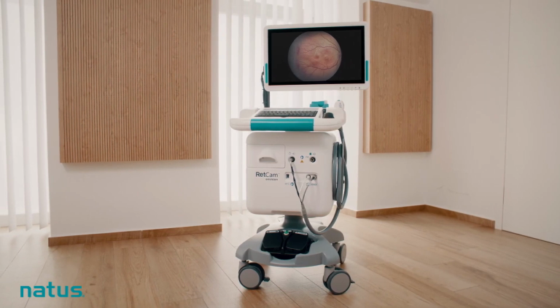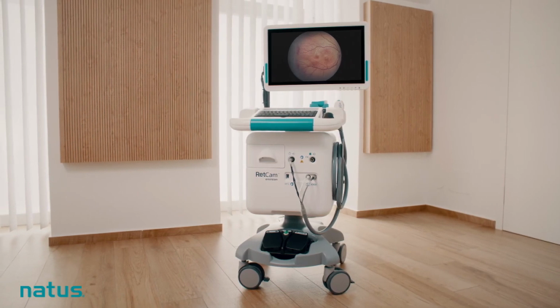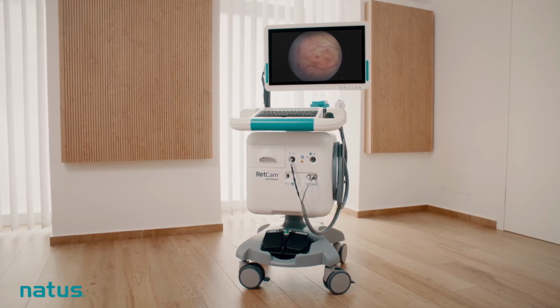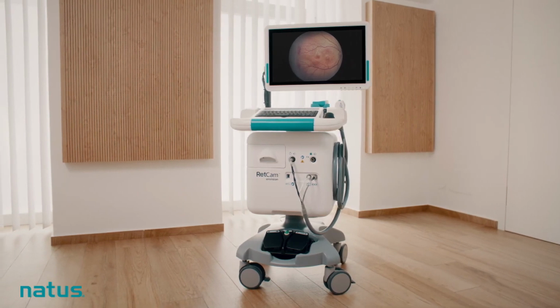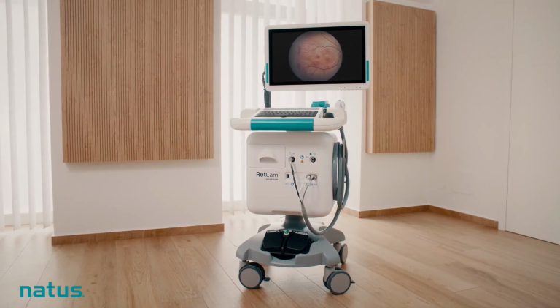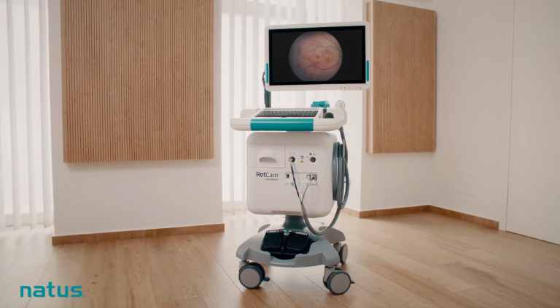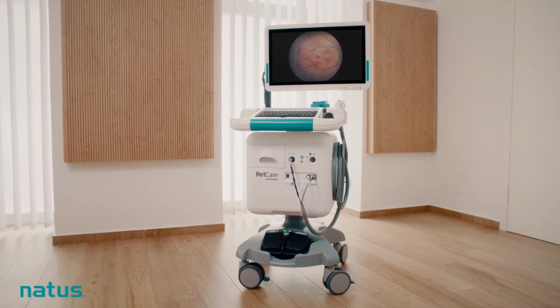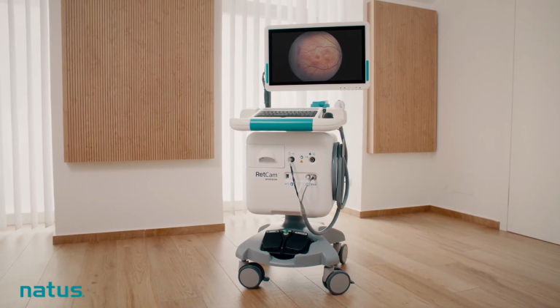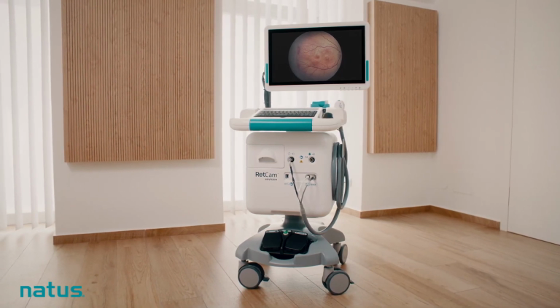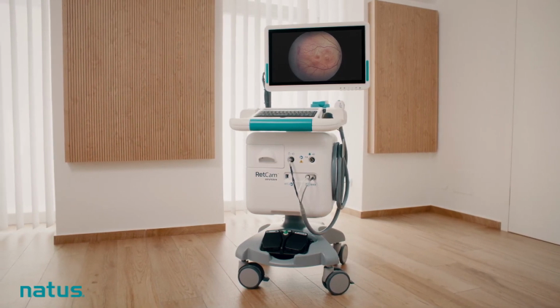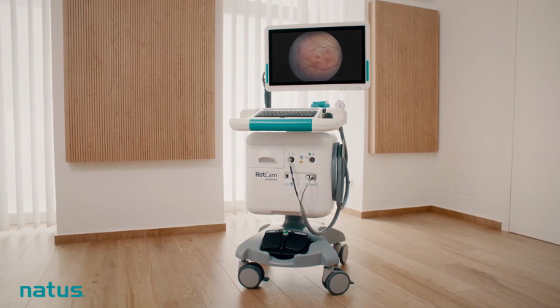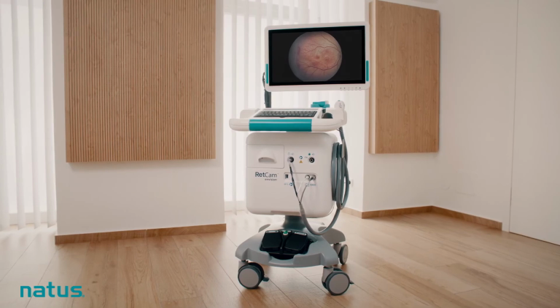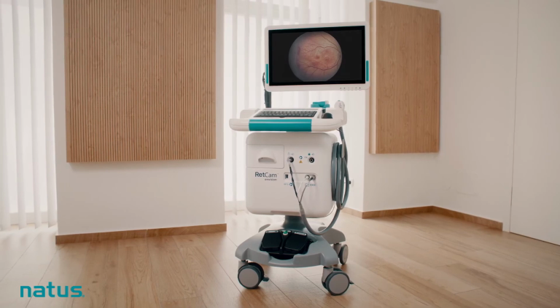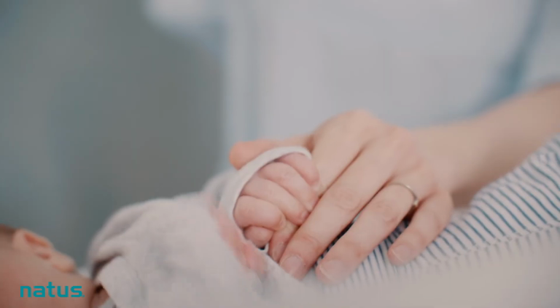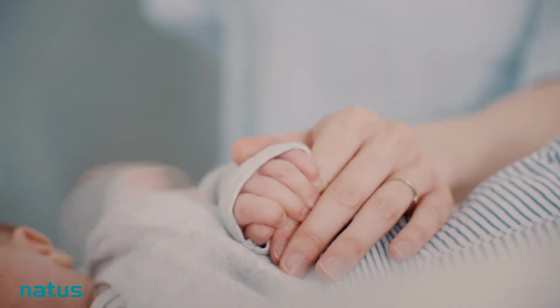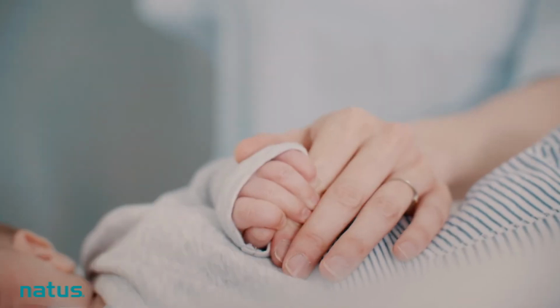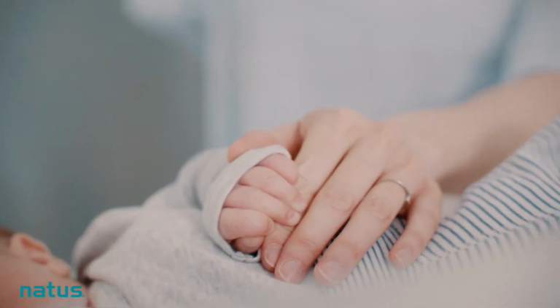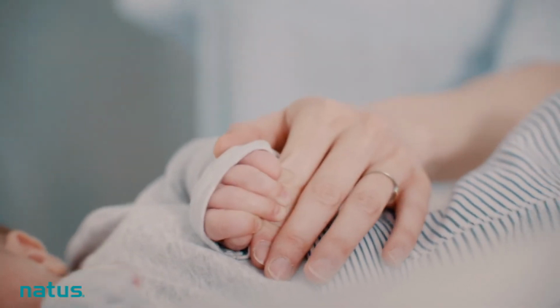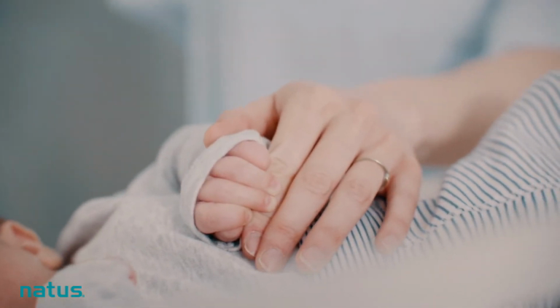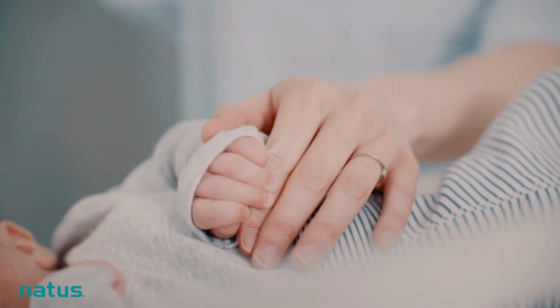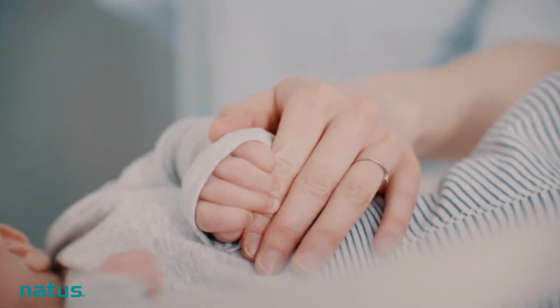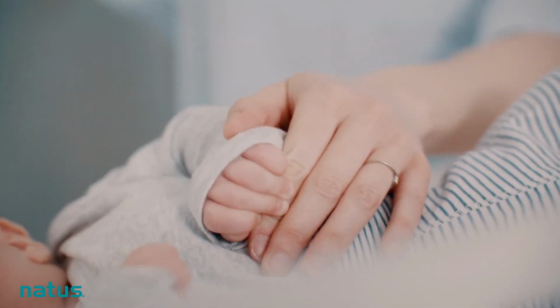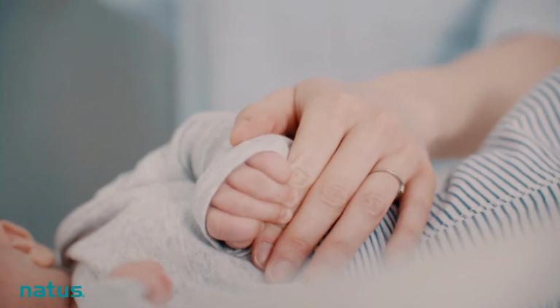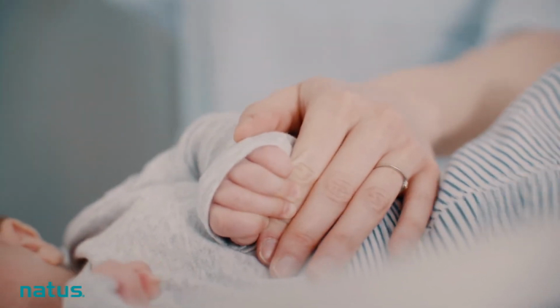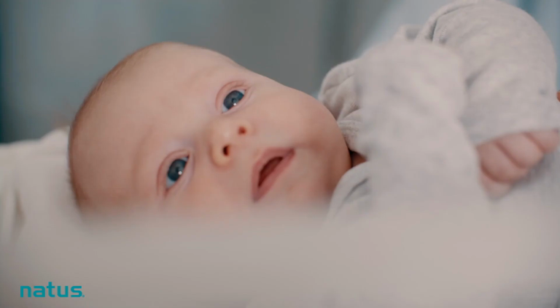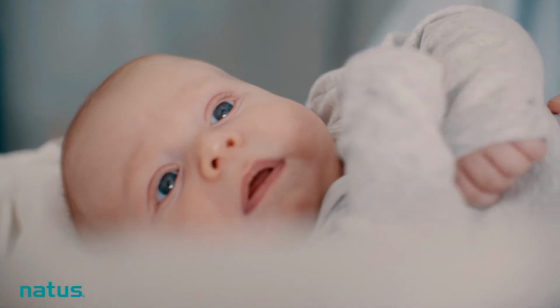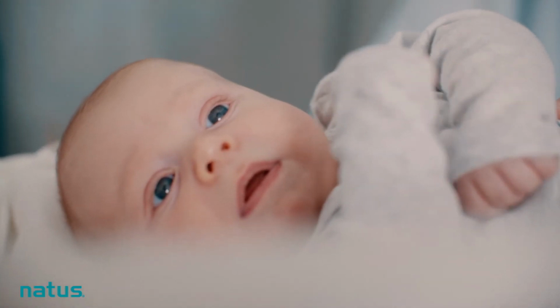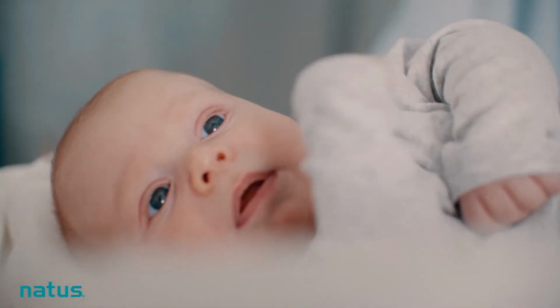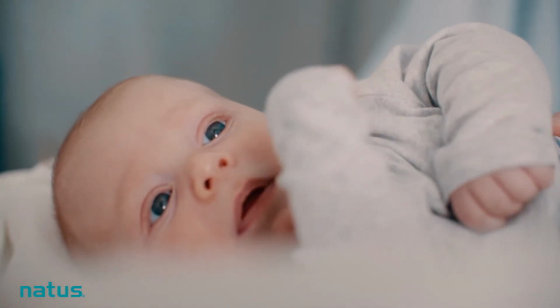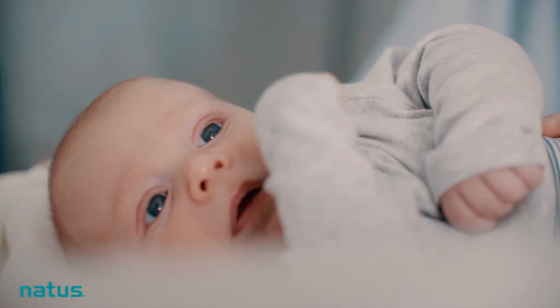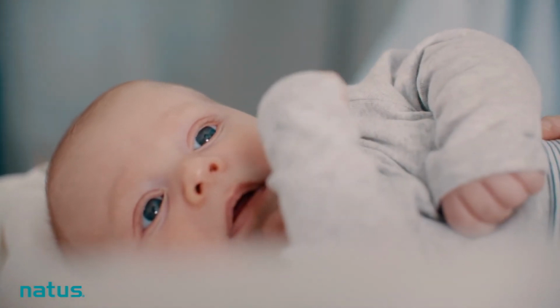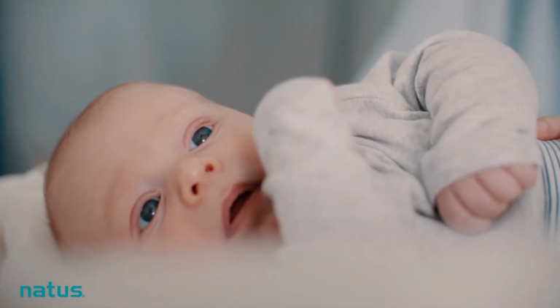Visit natus.com/envision and envision the future of pediatric retinal imaging.